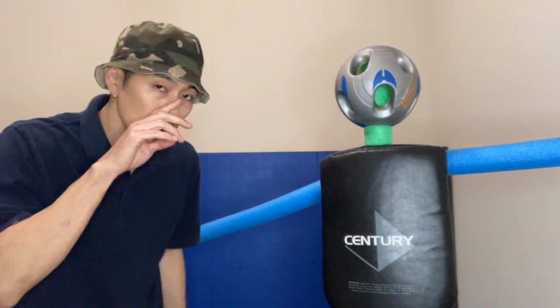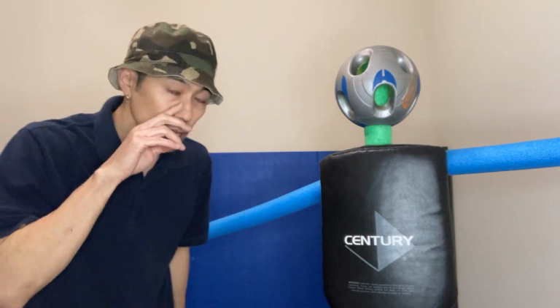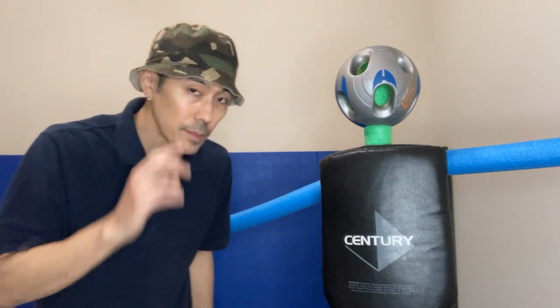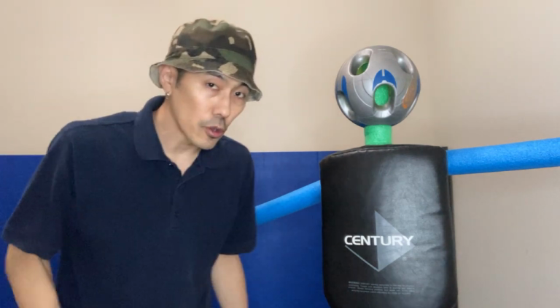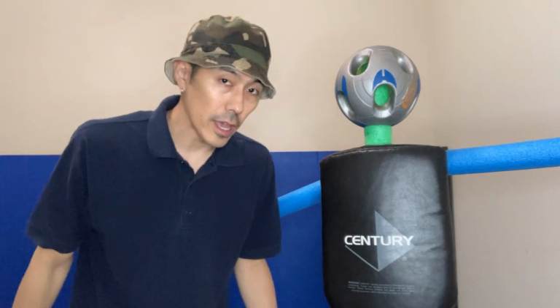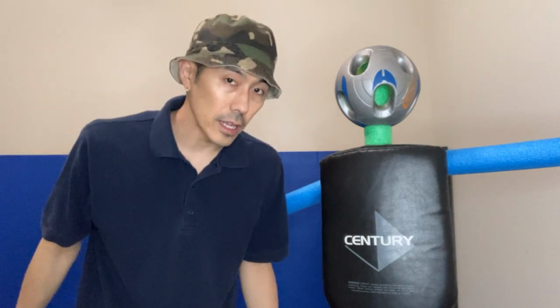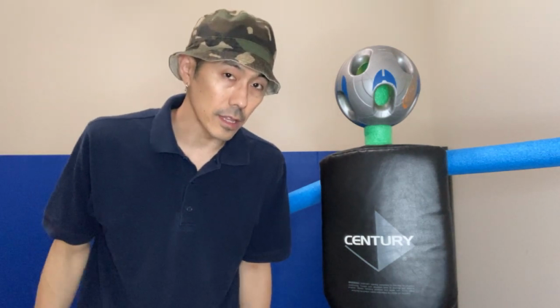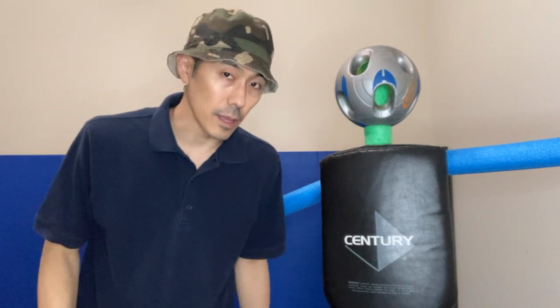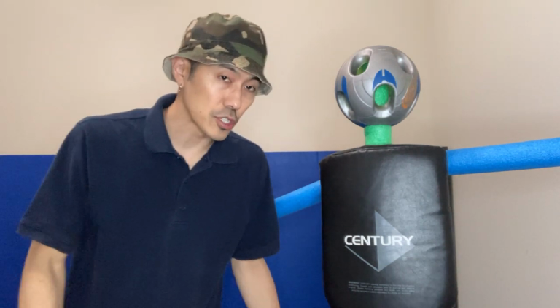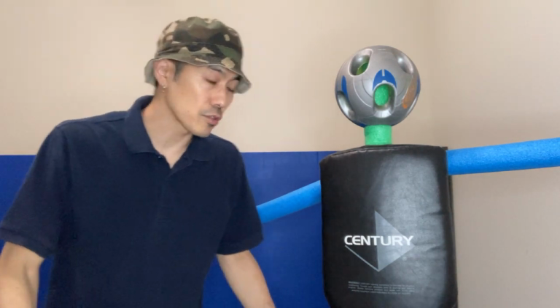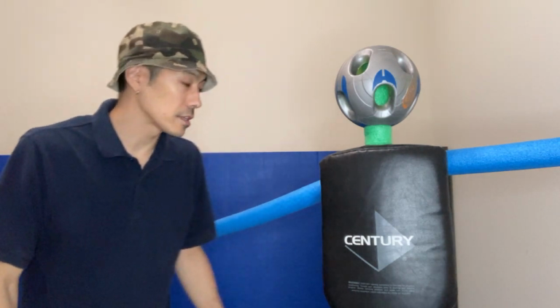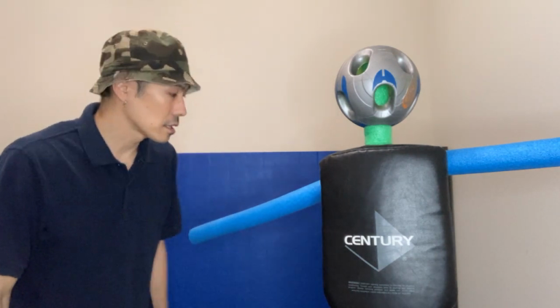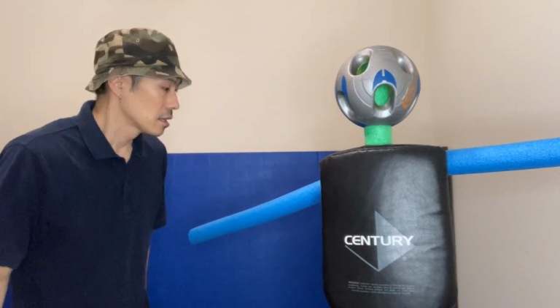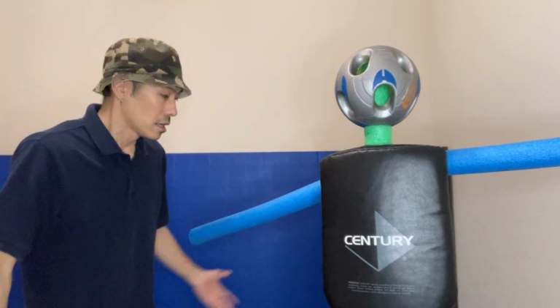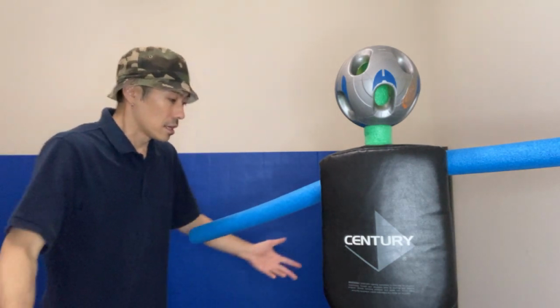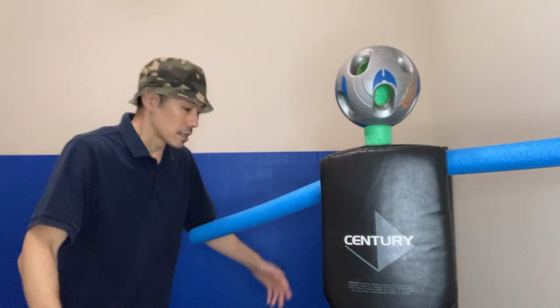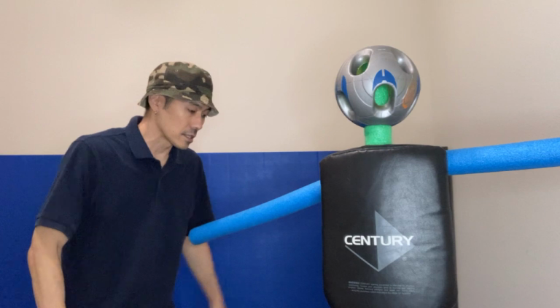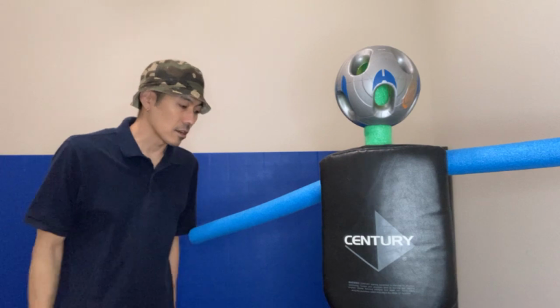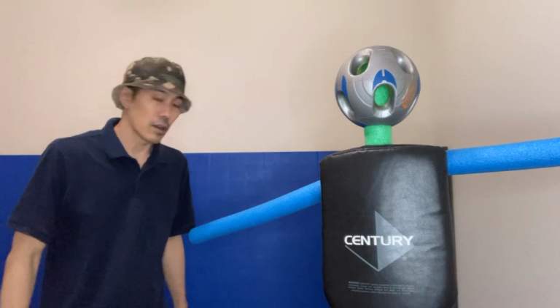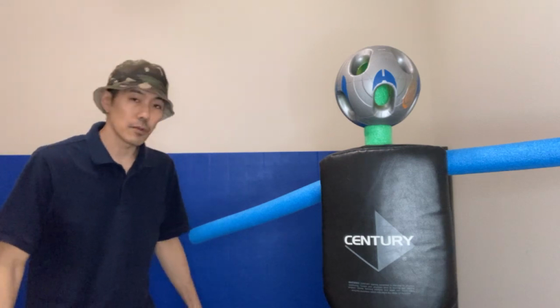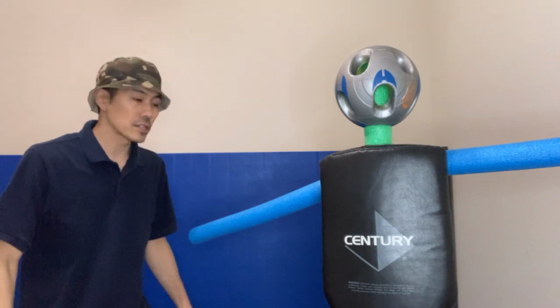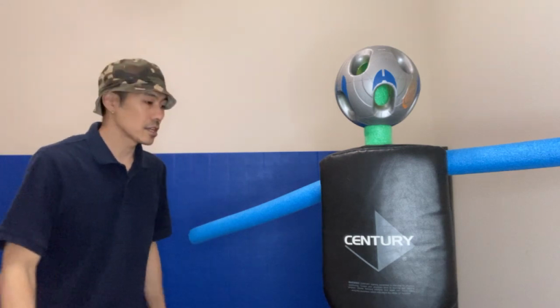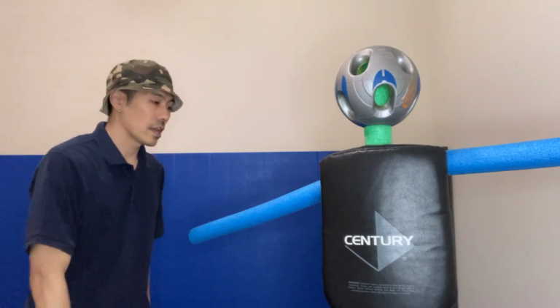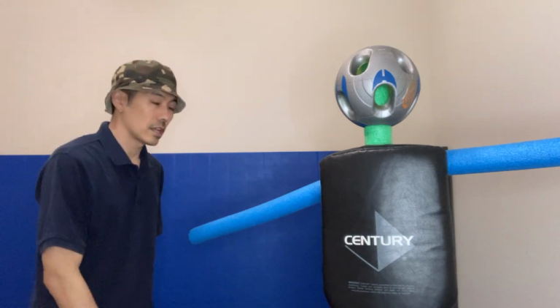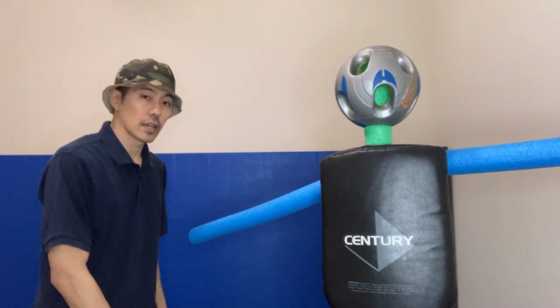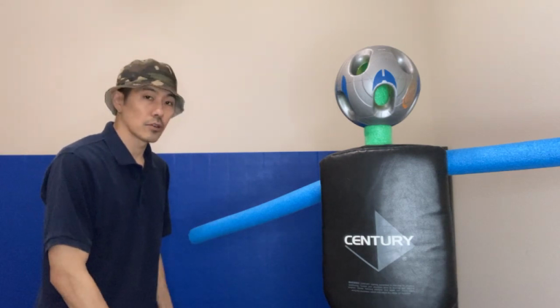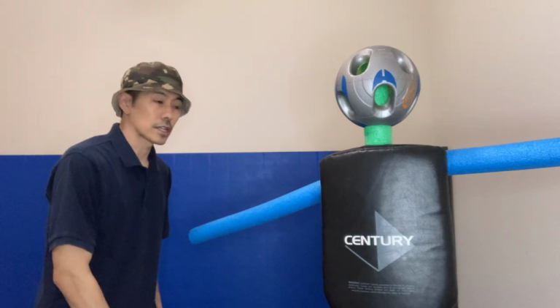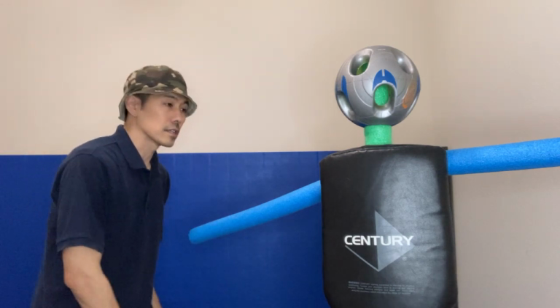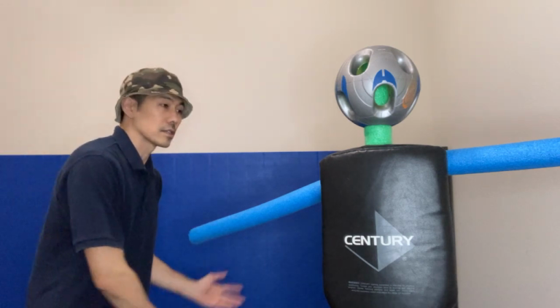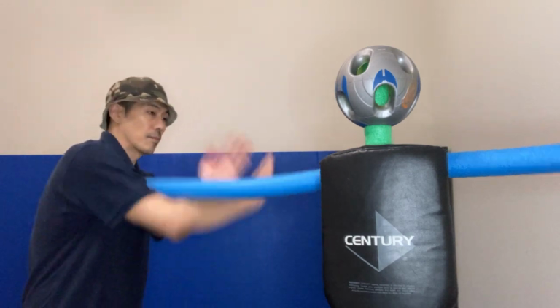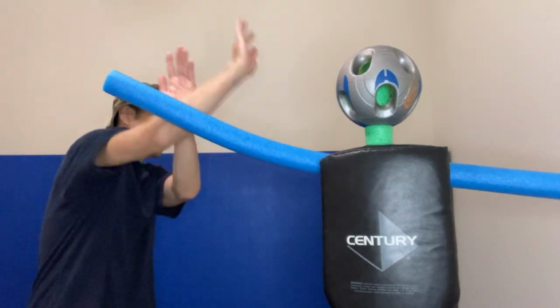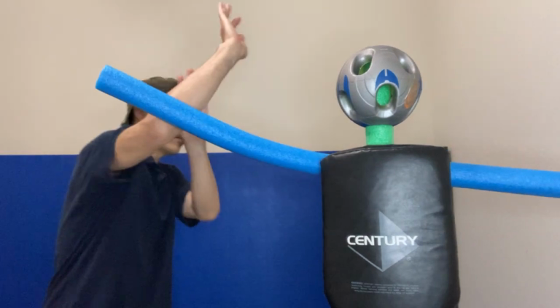Let me go ahead and demonstrate this arm wrench, and it goes like this. Boom.